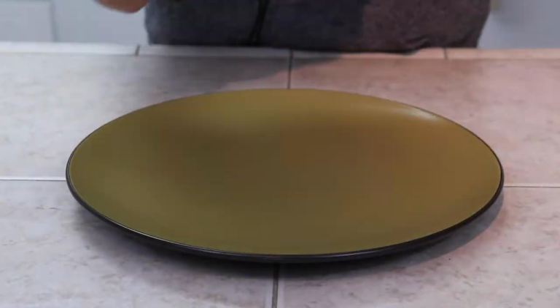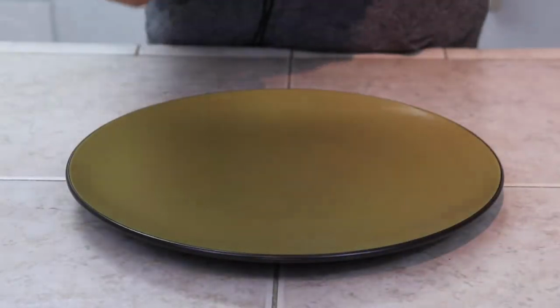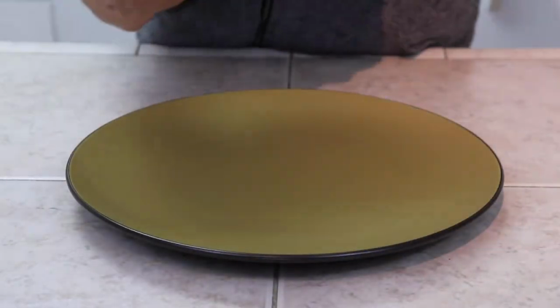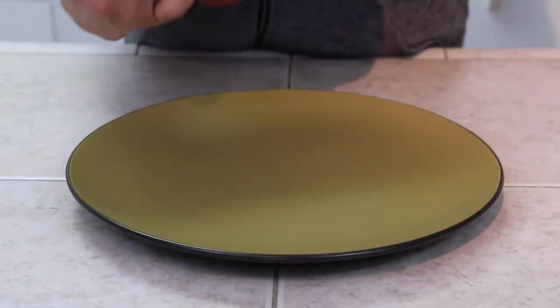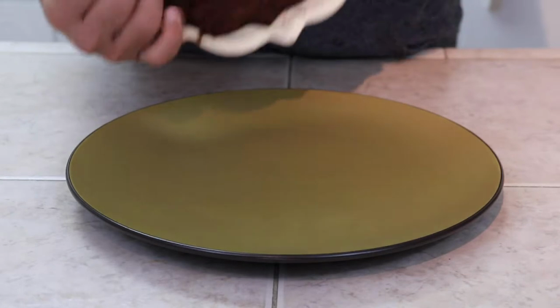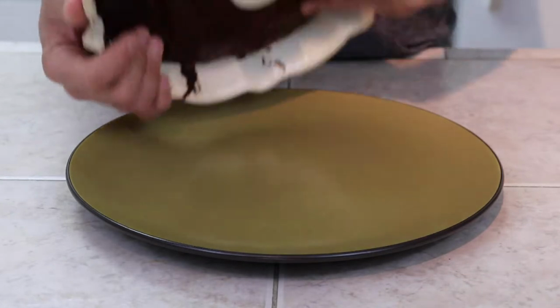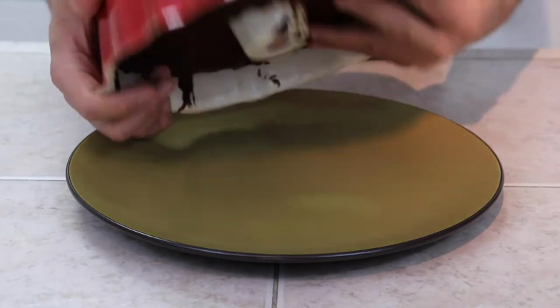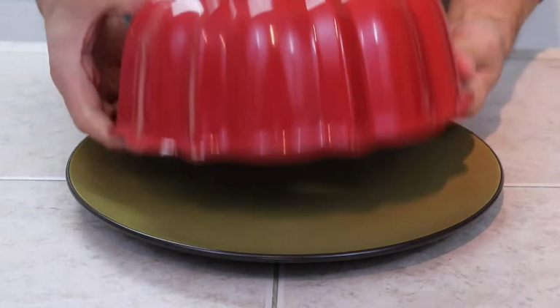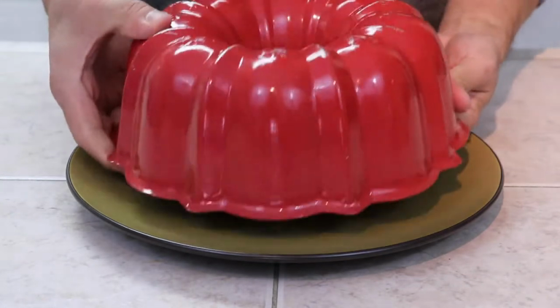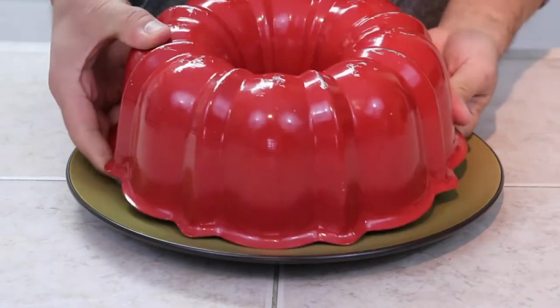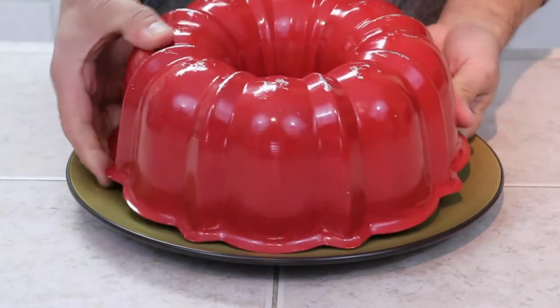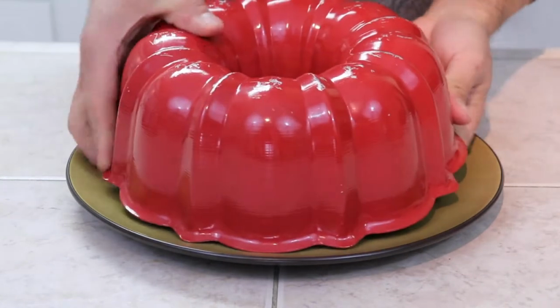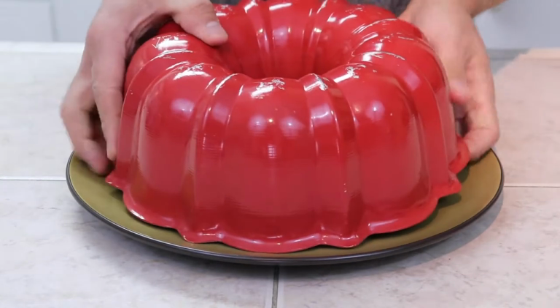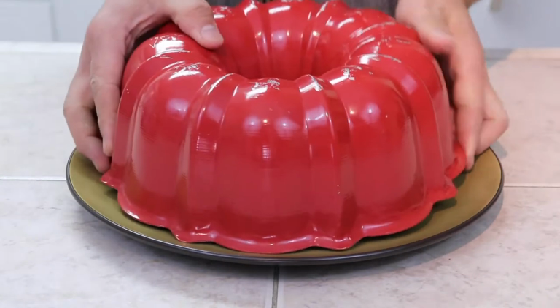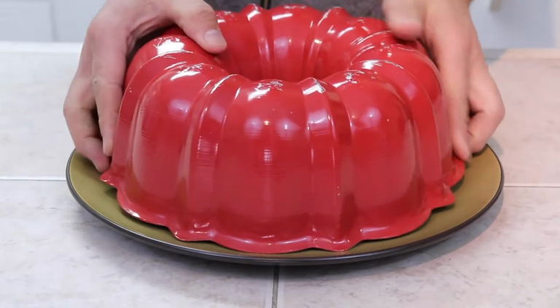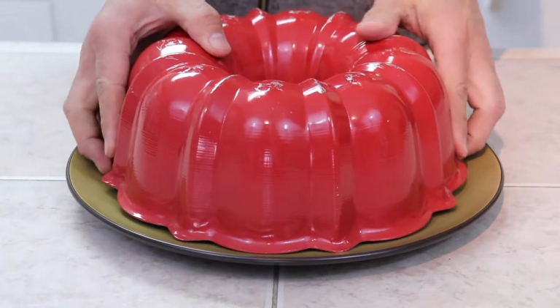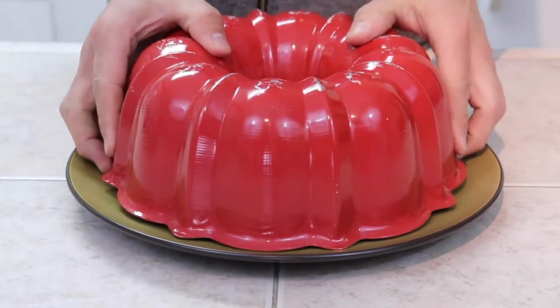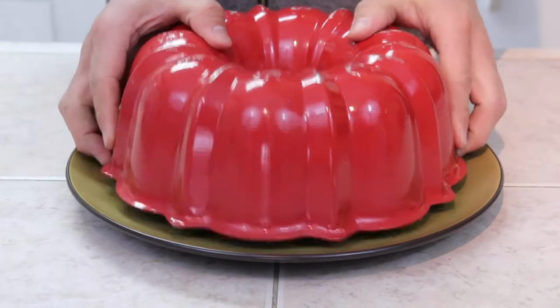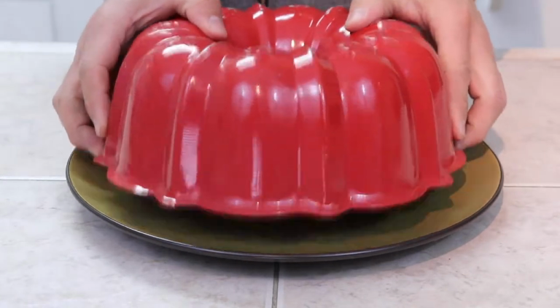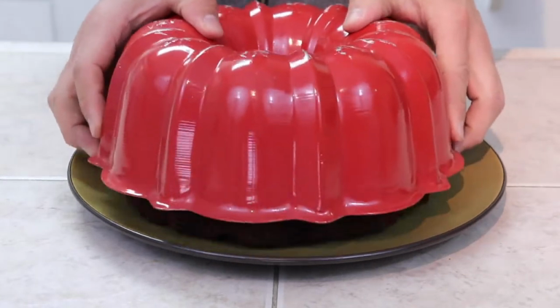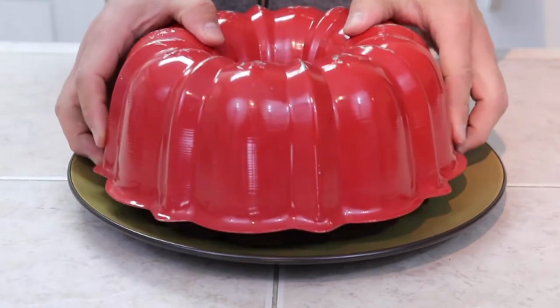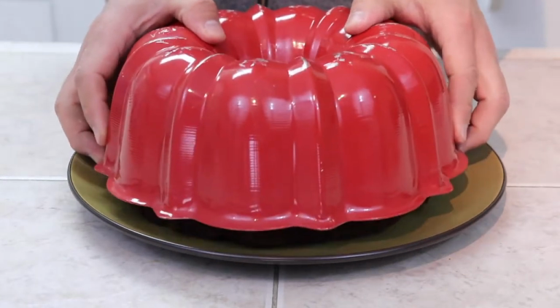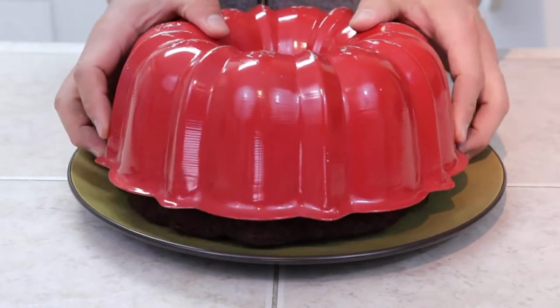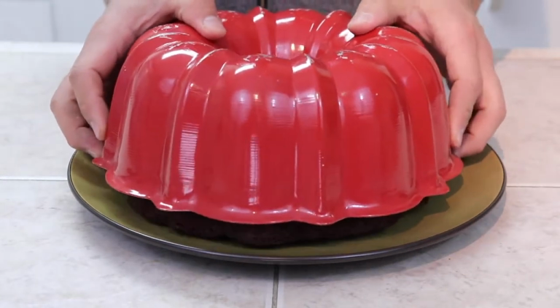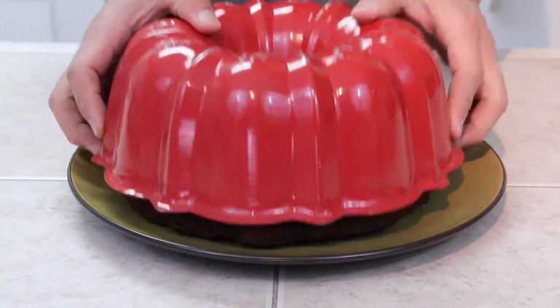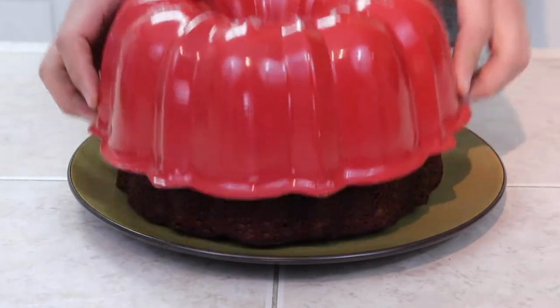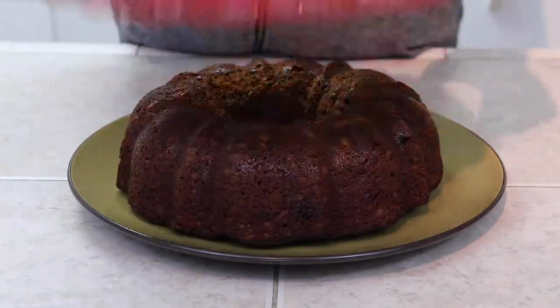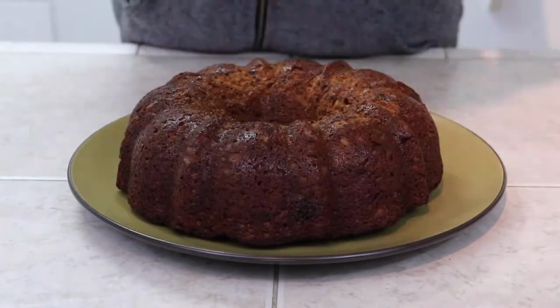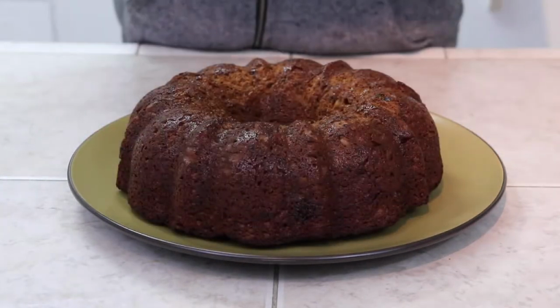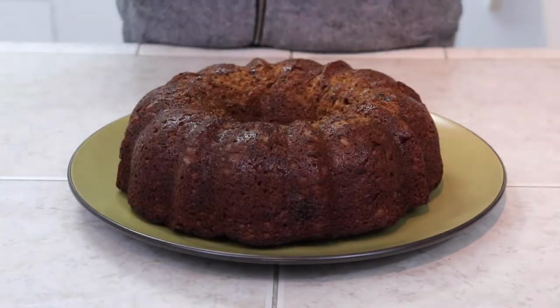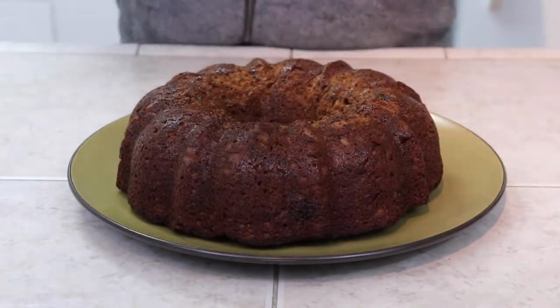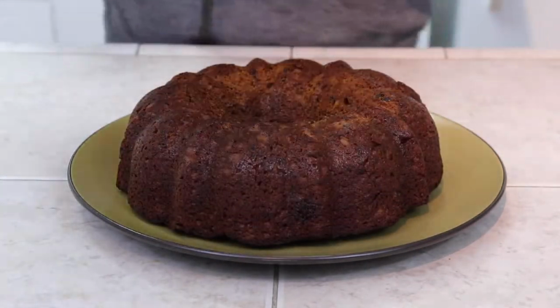The next day, invert your cake onto a nice plate. Sprinkle with a little bit of powdered sugar and you are ready to serve.